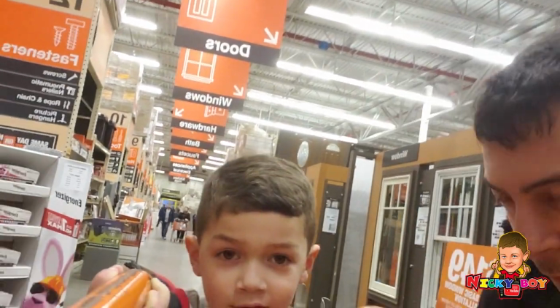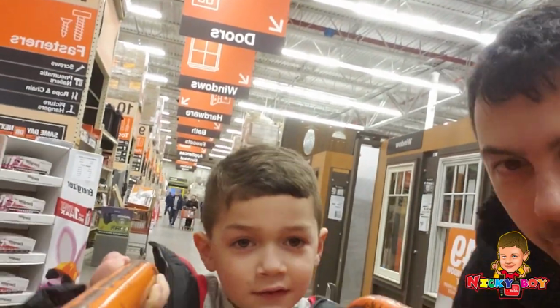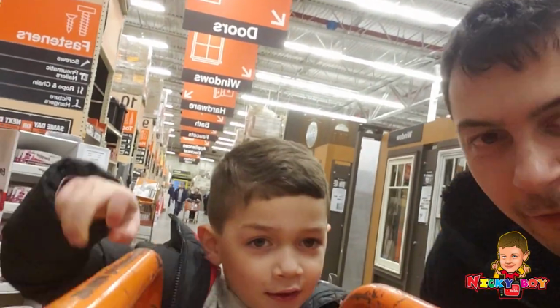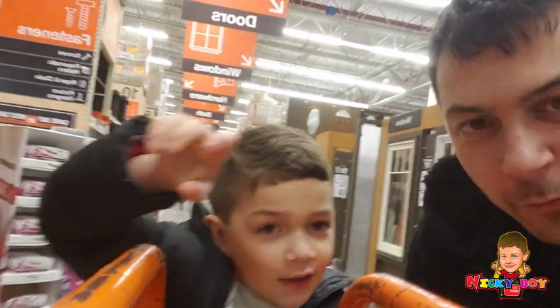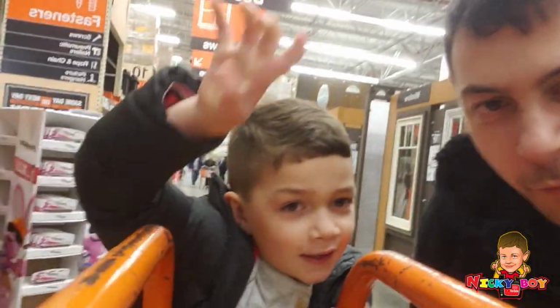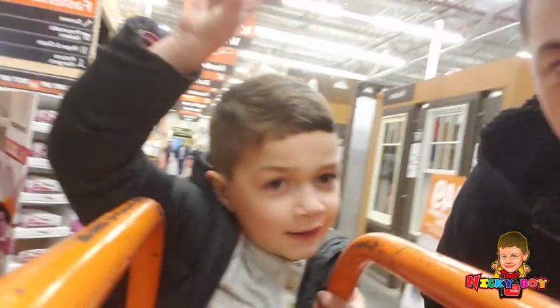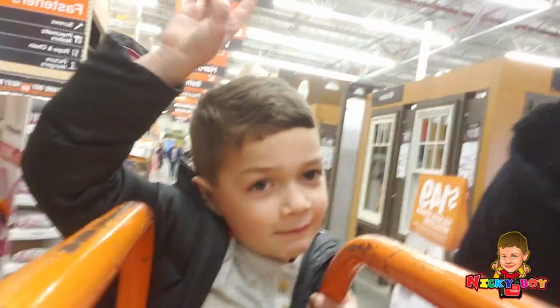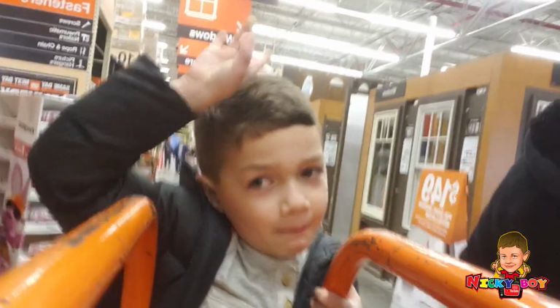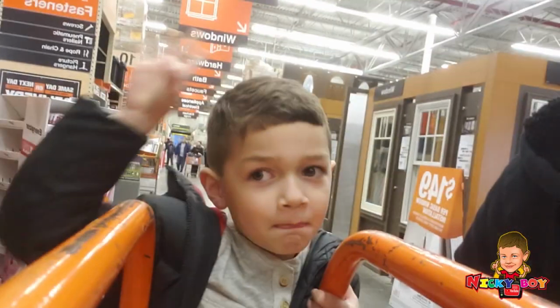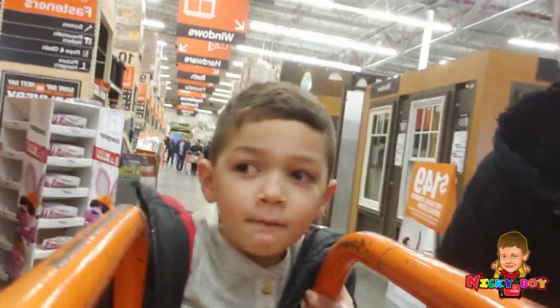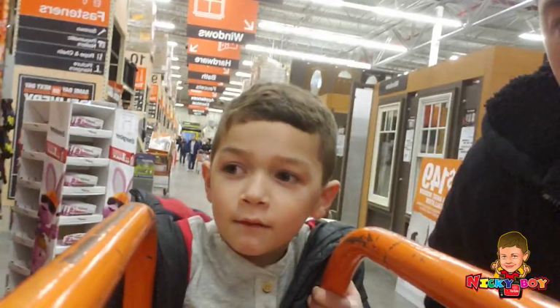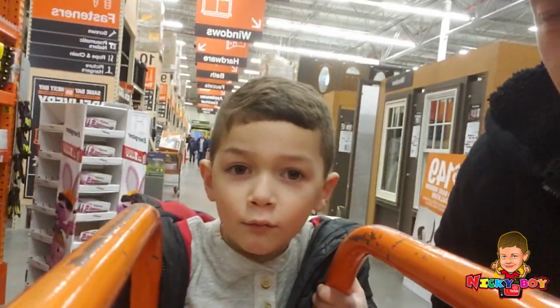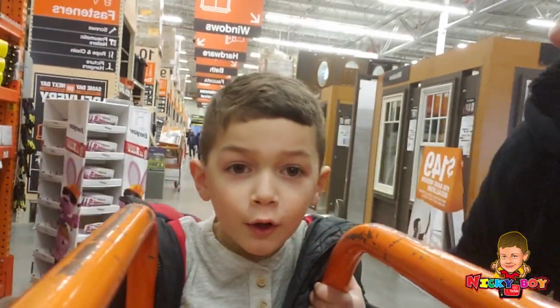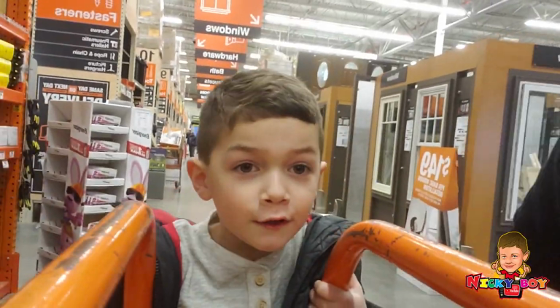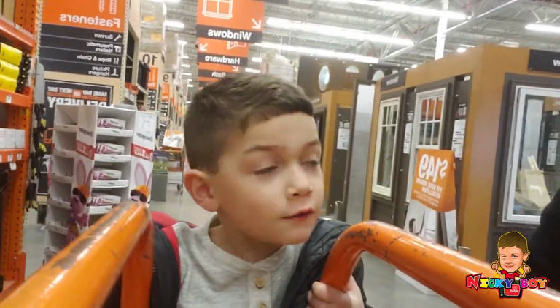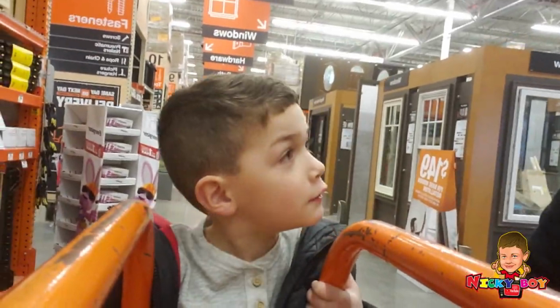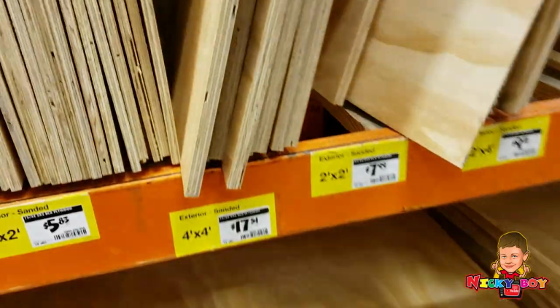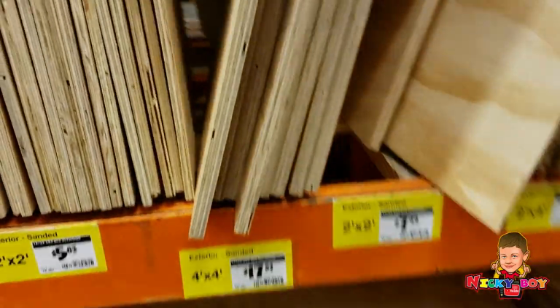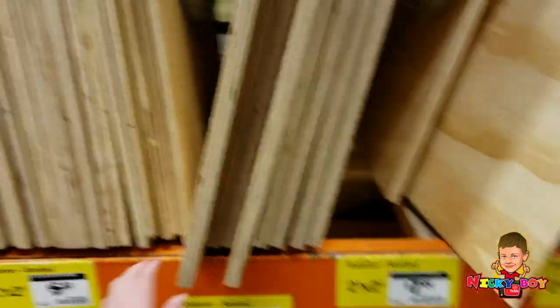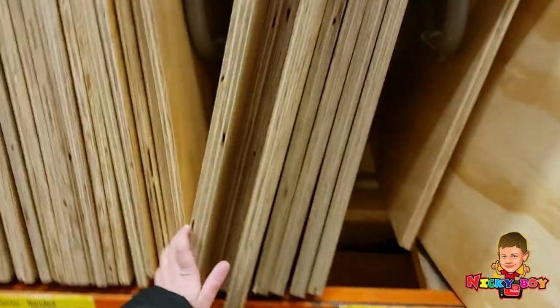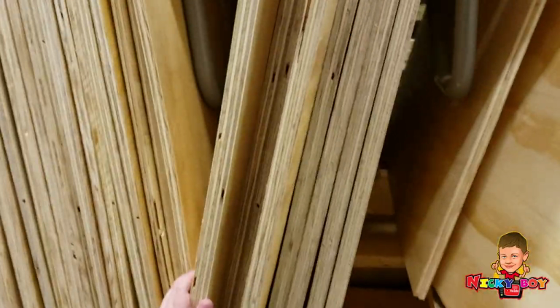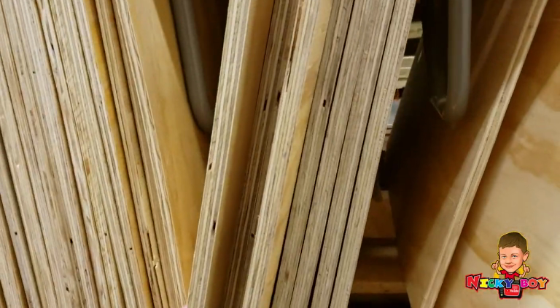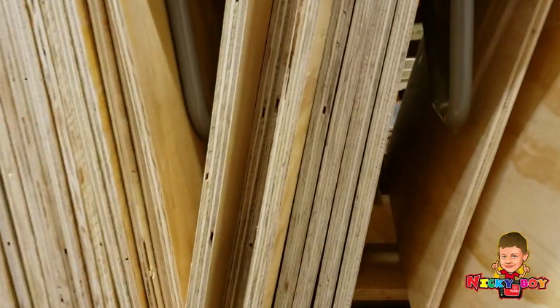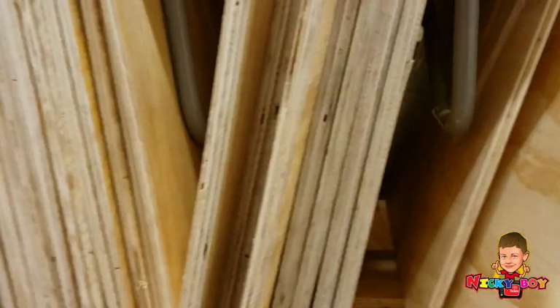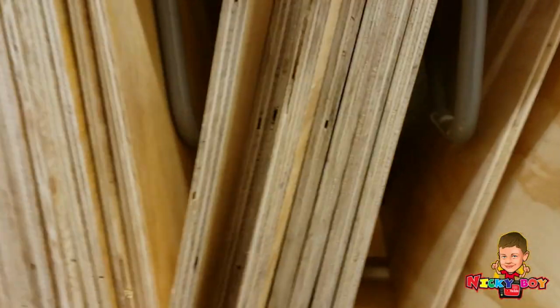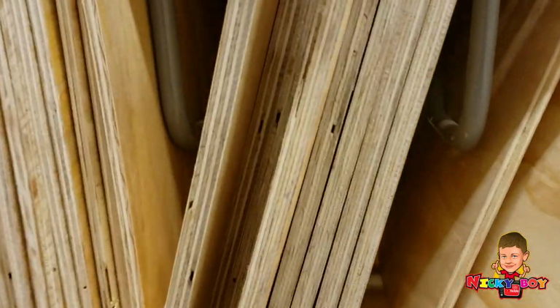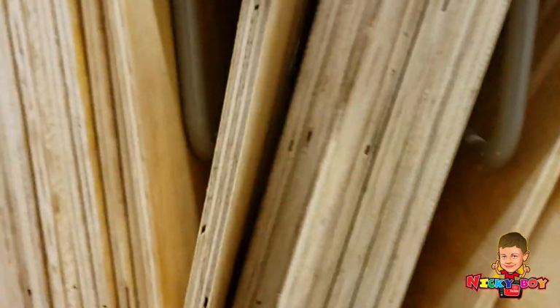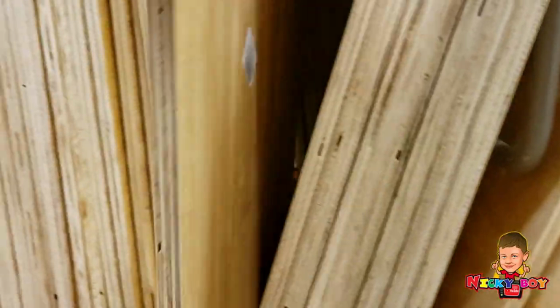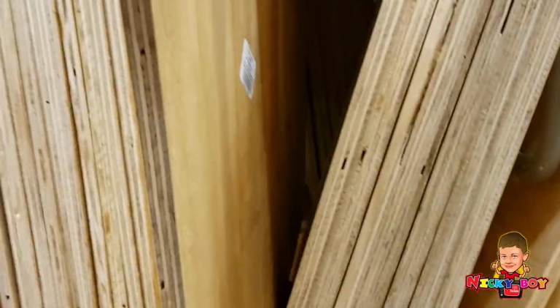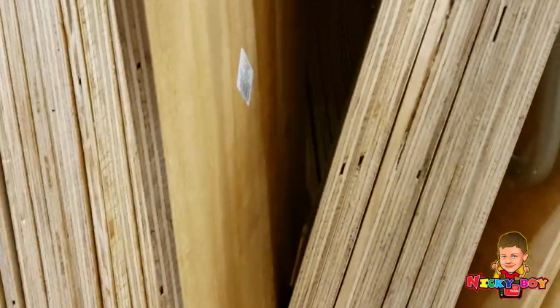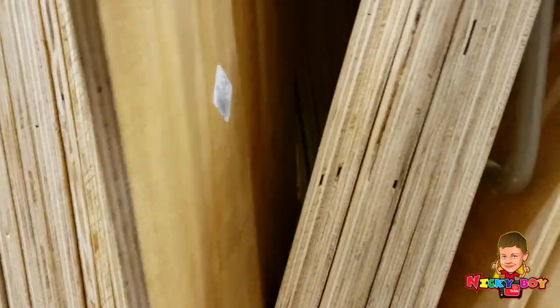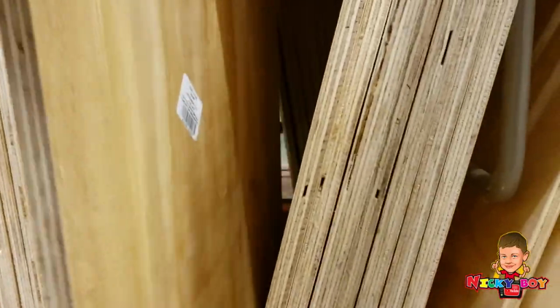All right, what do we need first? What? This? This guy right here. This one looks good.